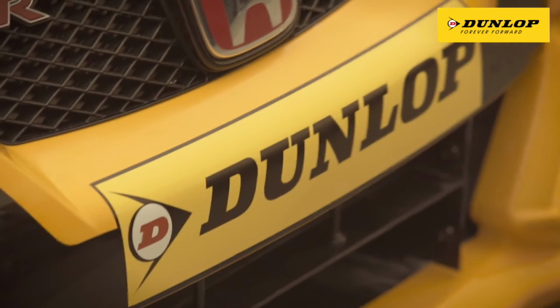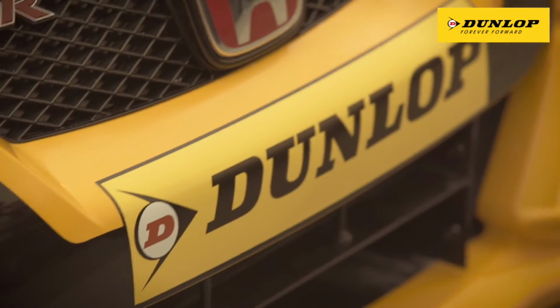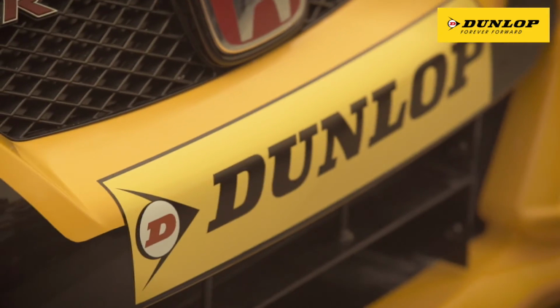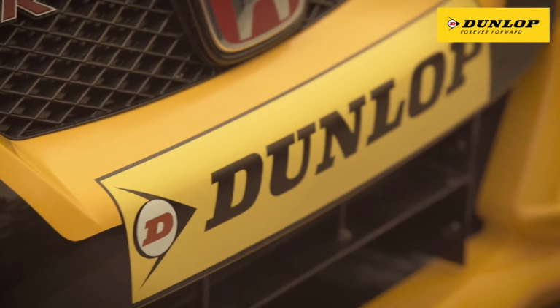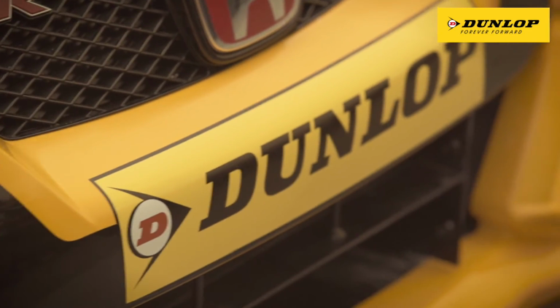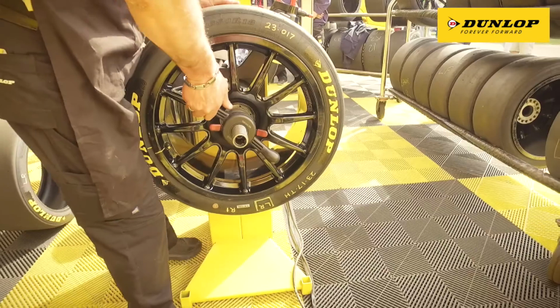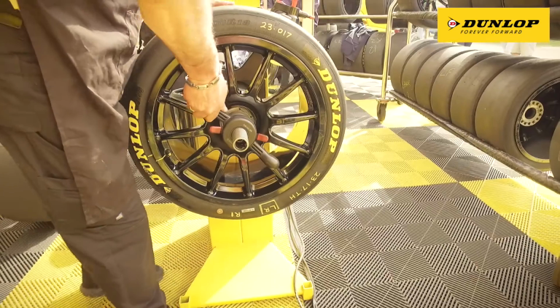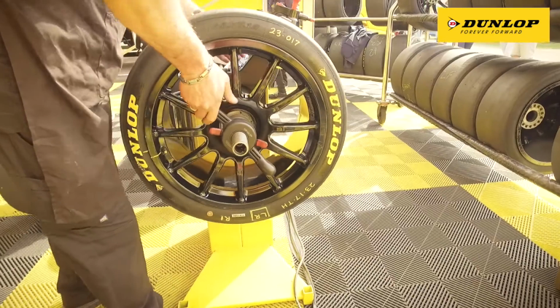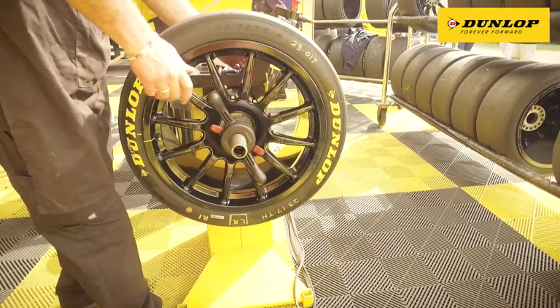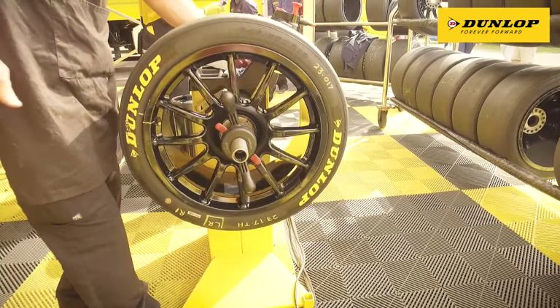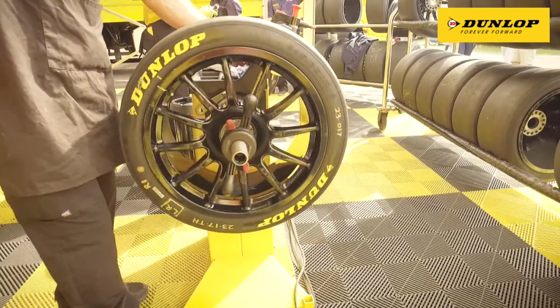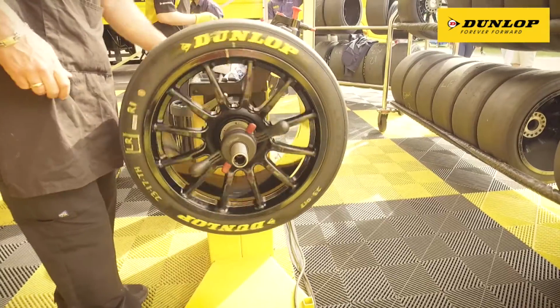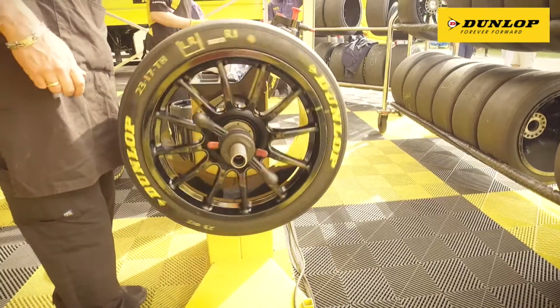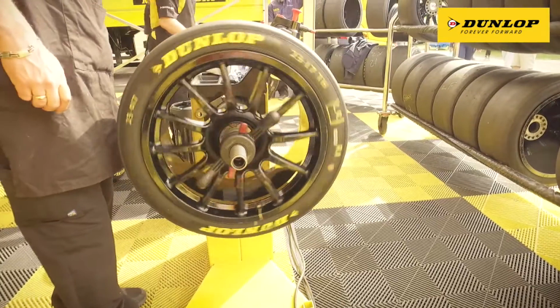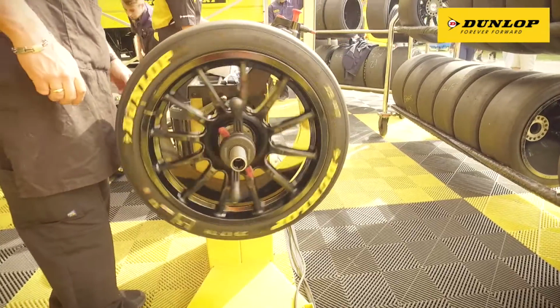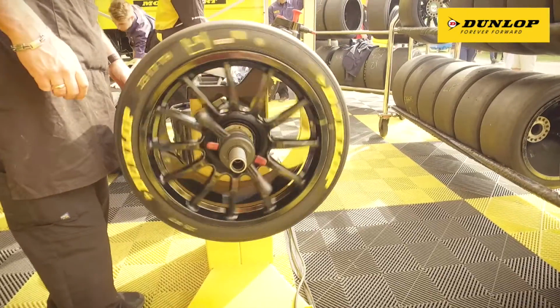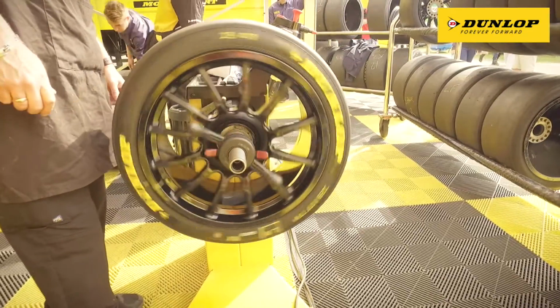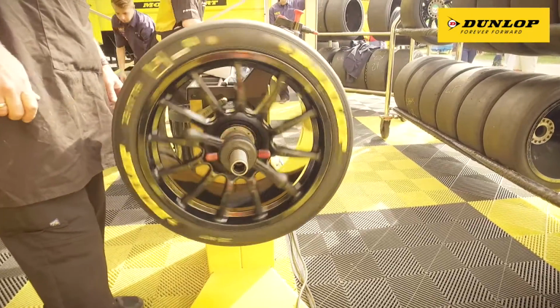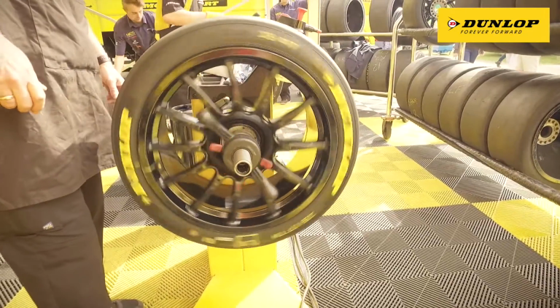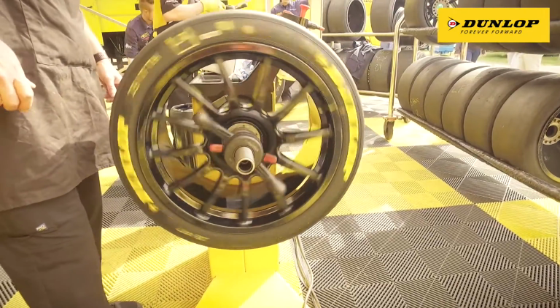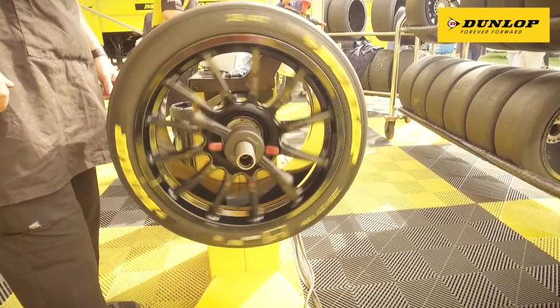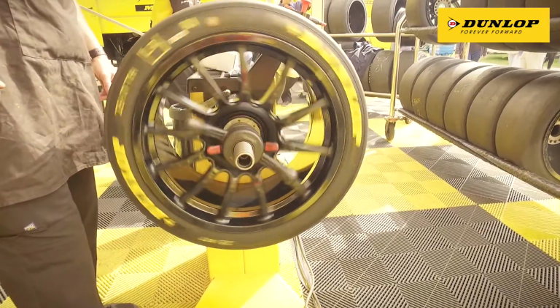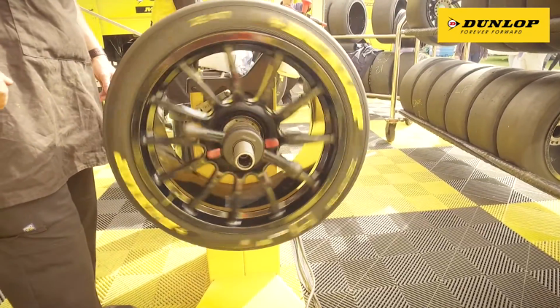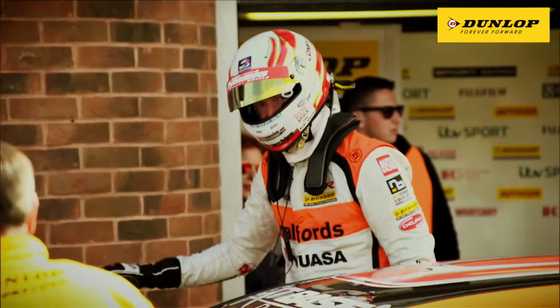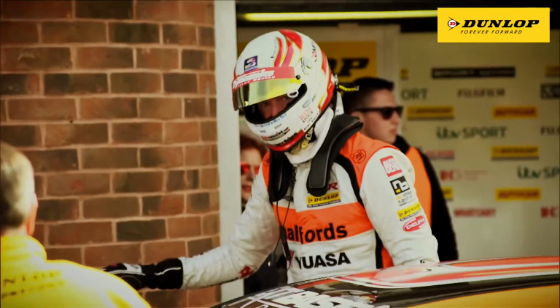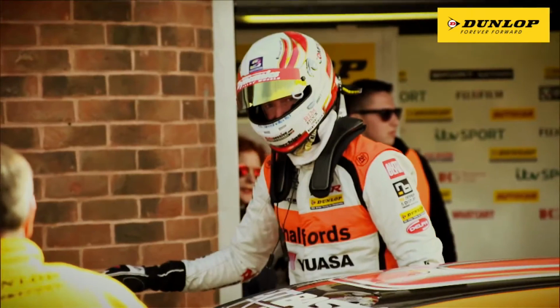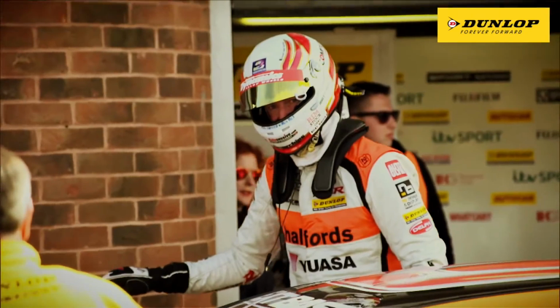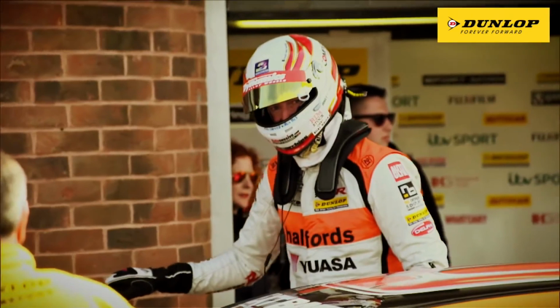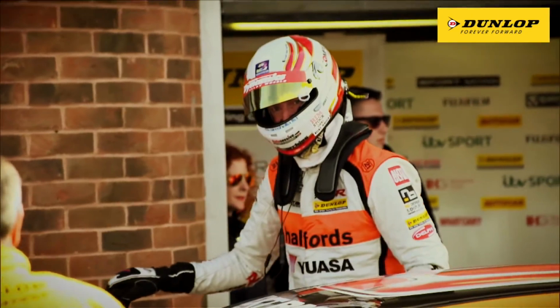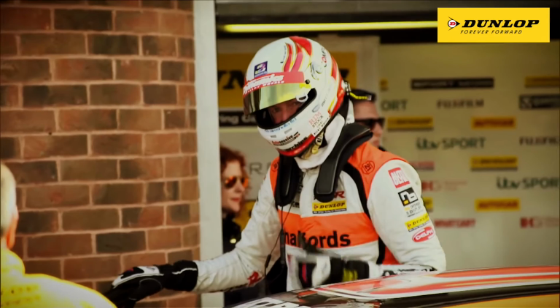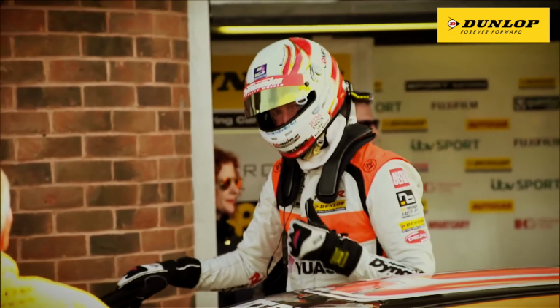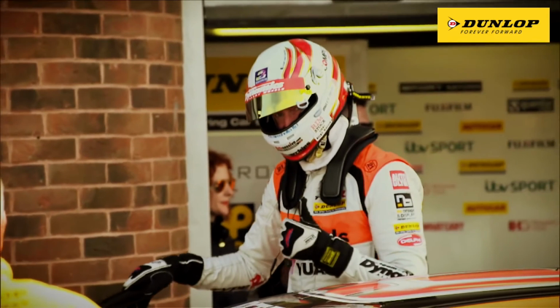As long as you respect the guidelines that we have to work to with Dunlop and with the technicians, then they'll pay you back in dividends.